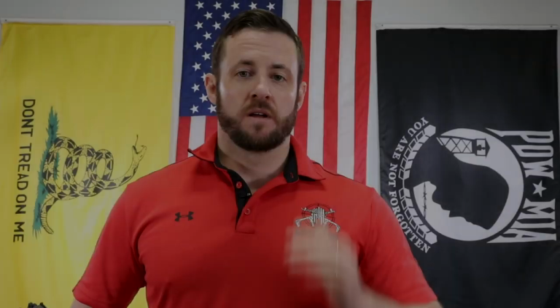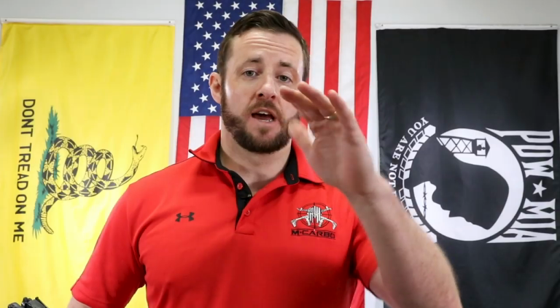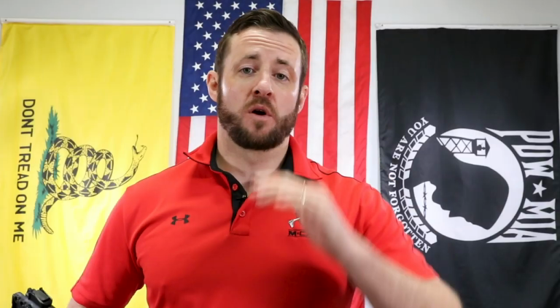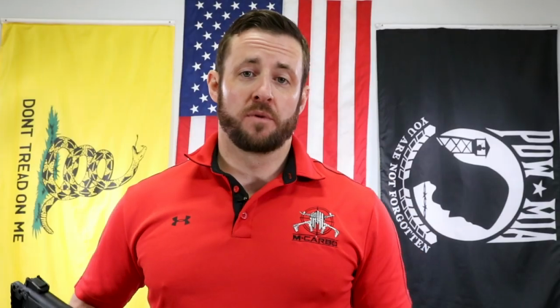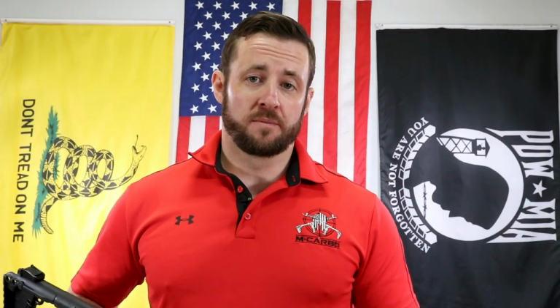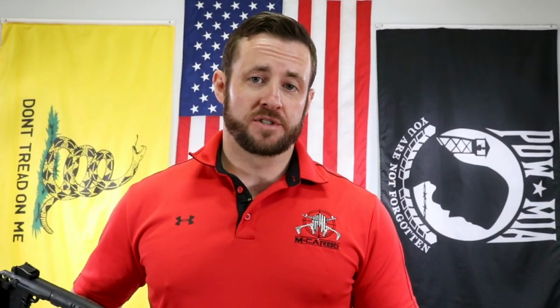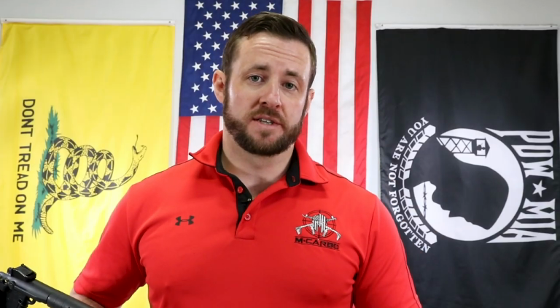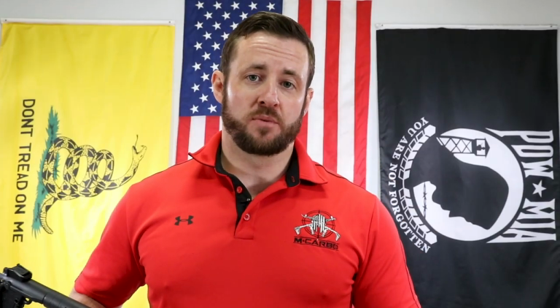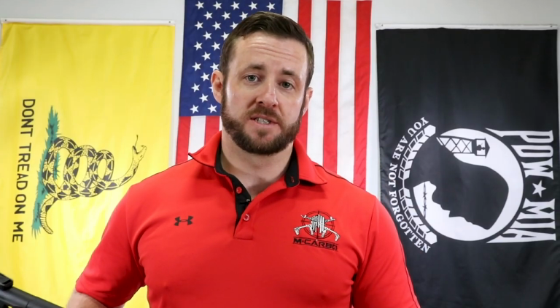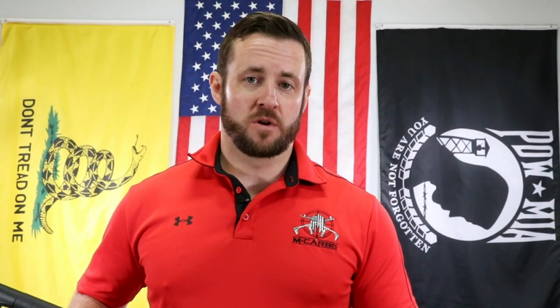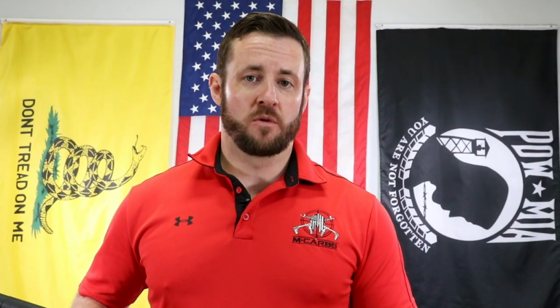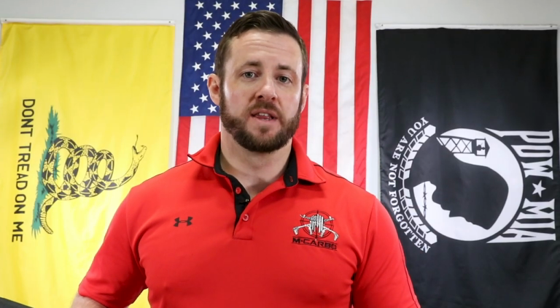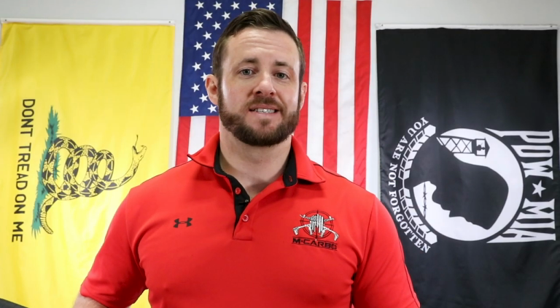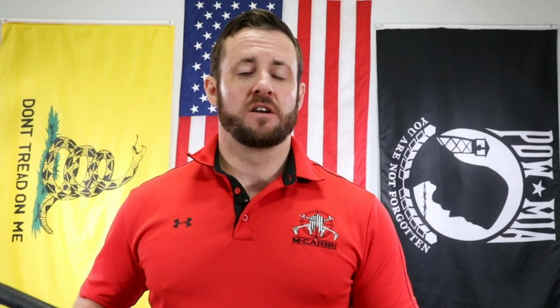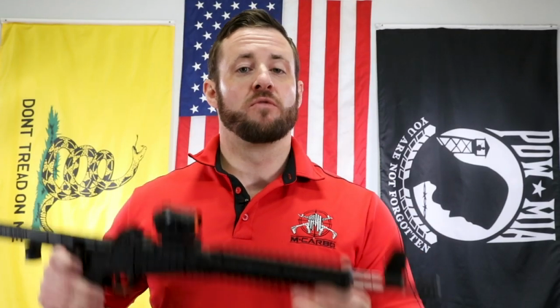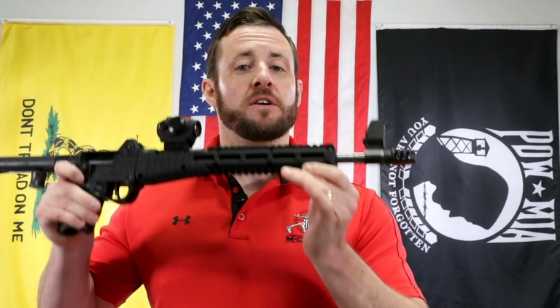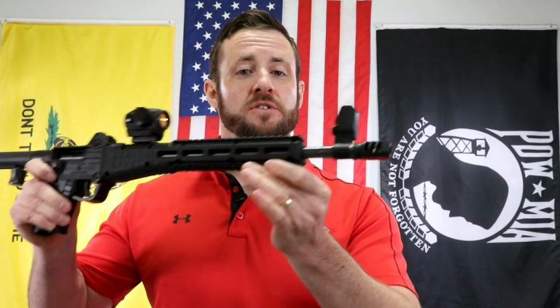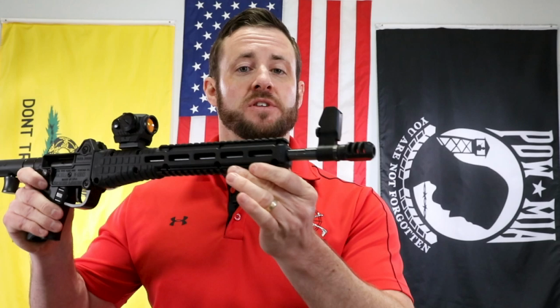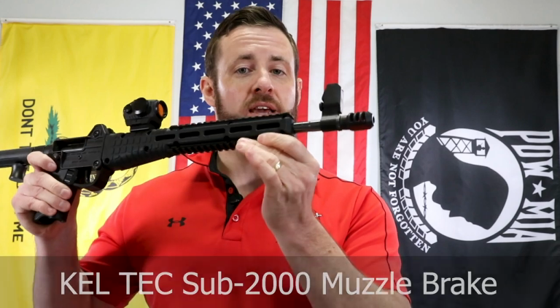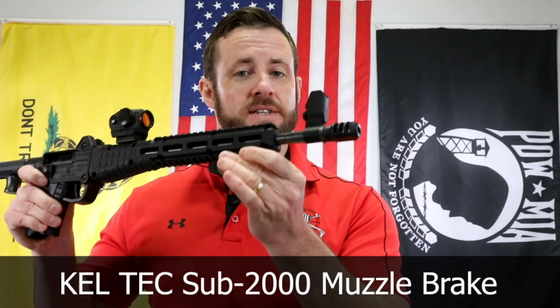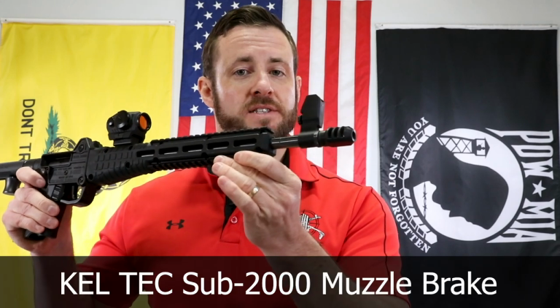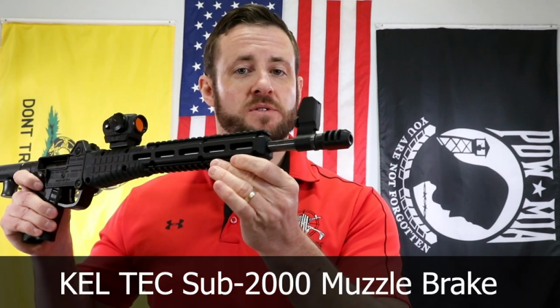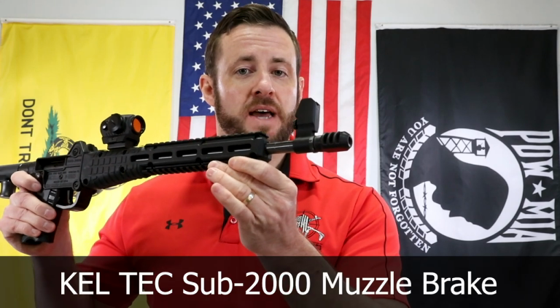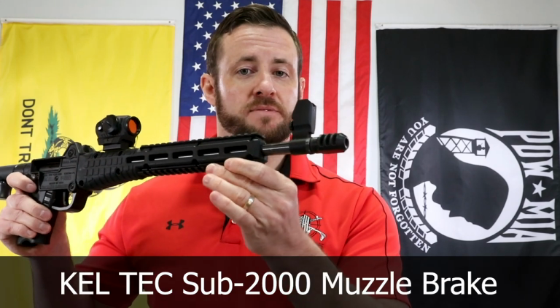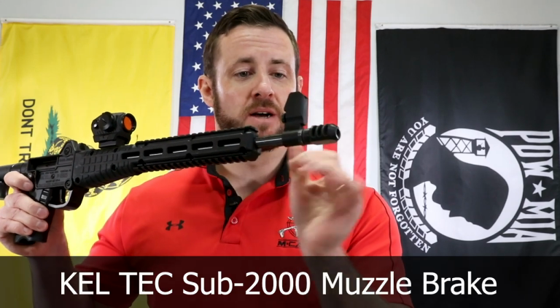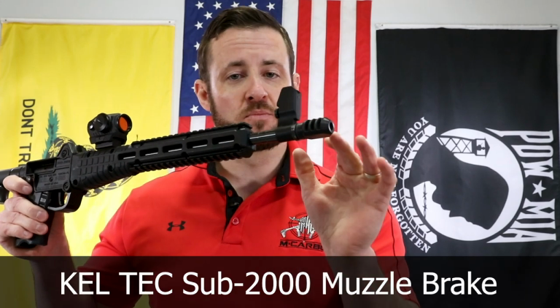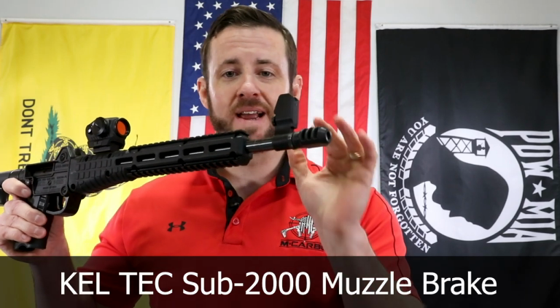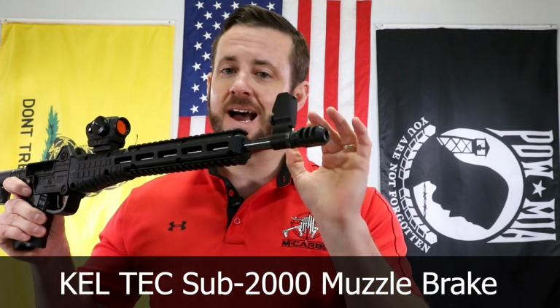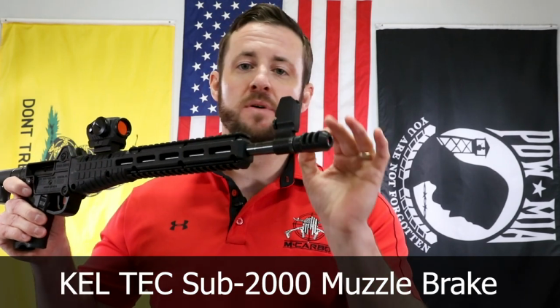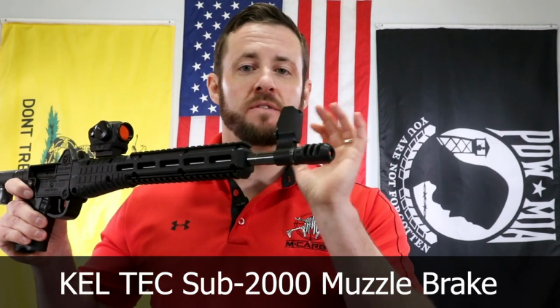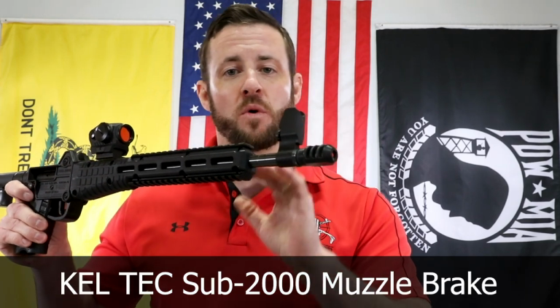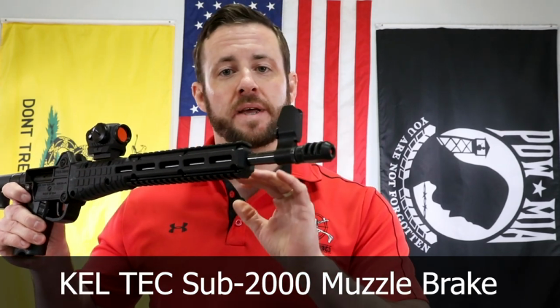Hey, I'm Carb Brother. I'm Chris Nelson, President of MCarbo. We're really excited to reintroduce the Kel-Tec Sub 2000 Muzzle Brake in 9mm and 40.